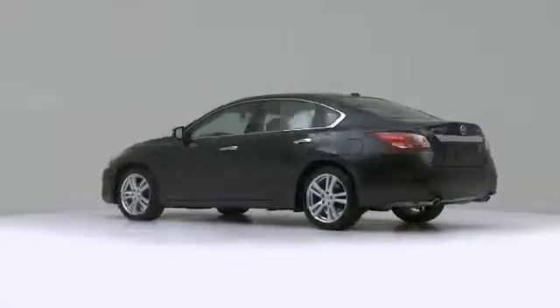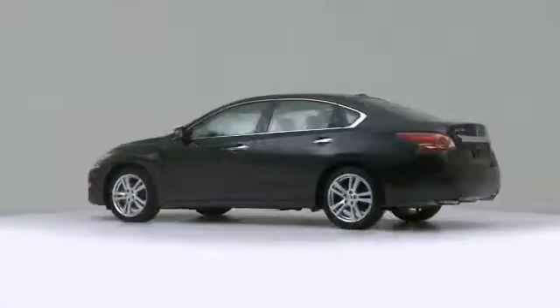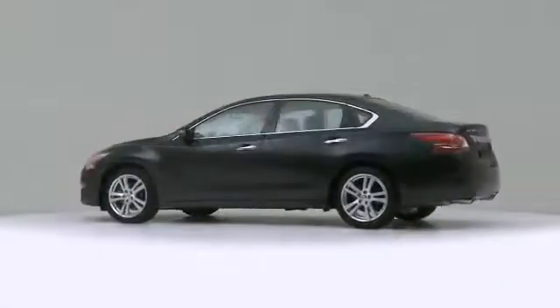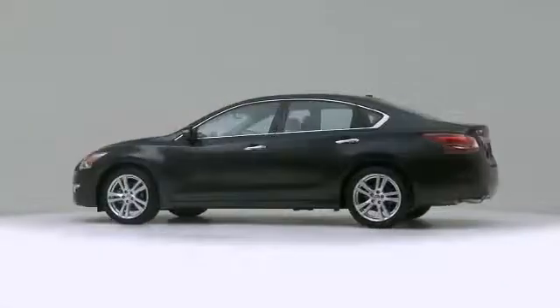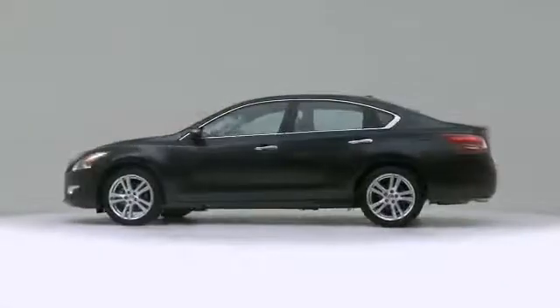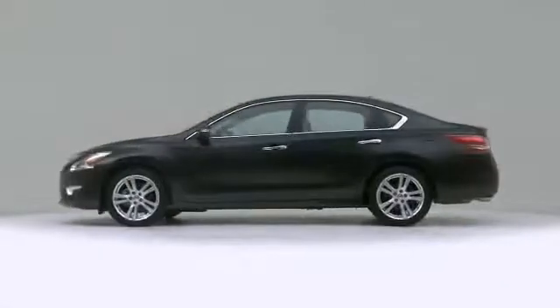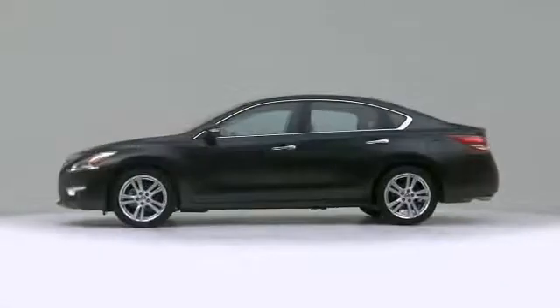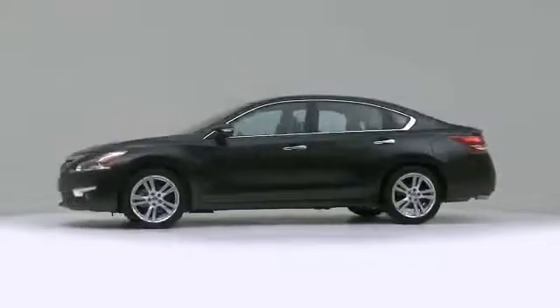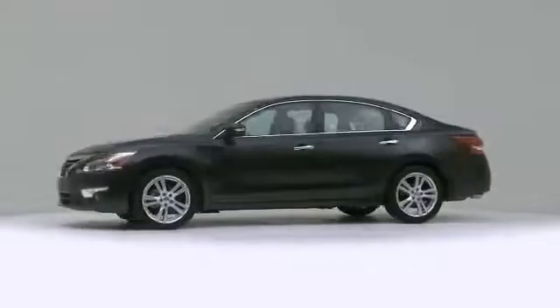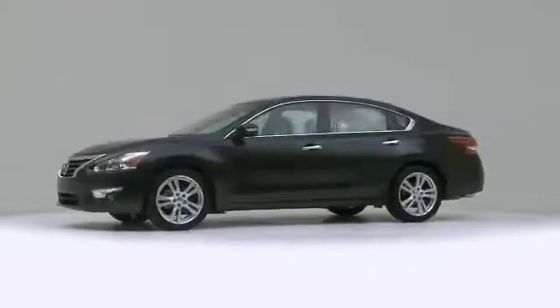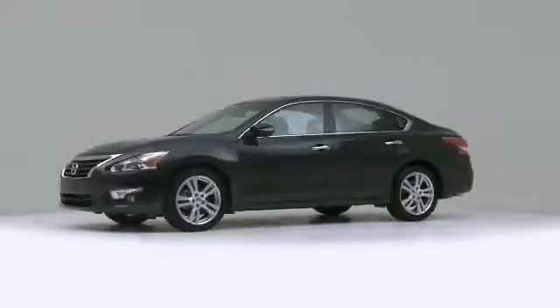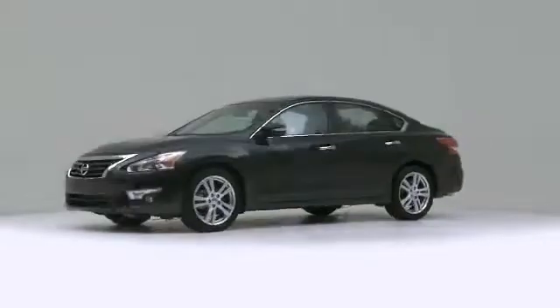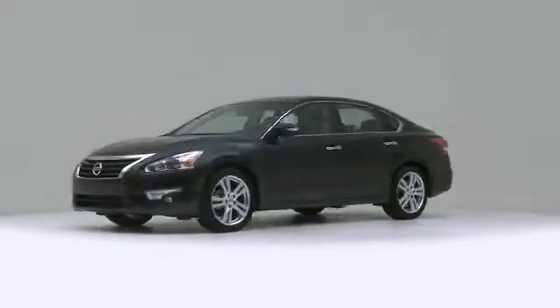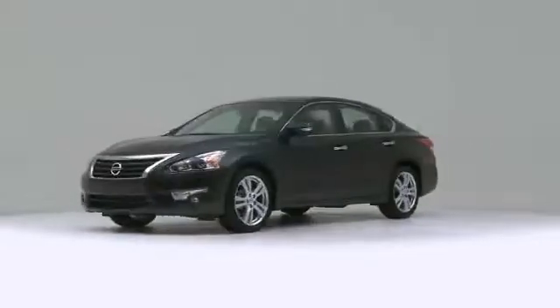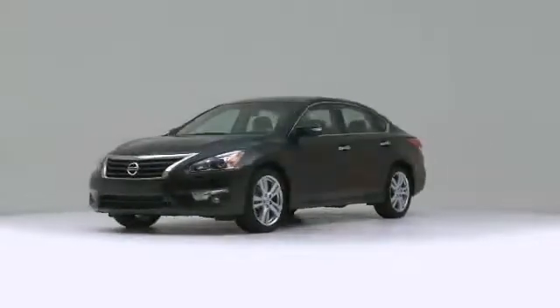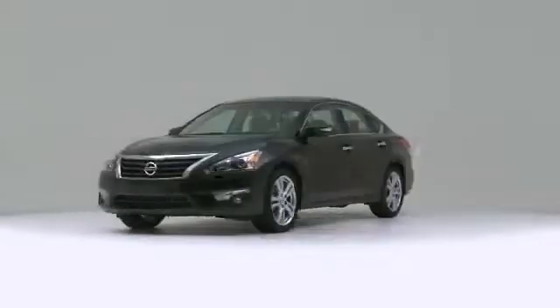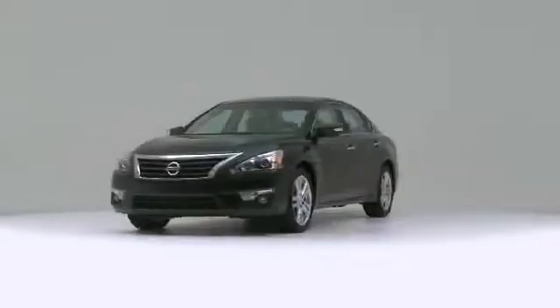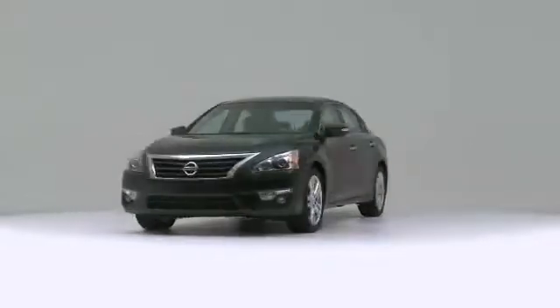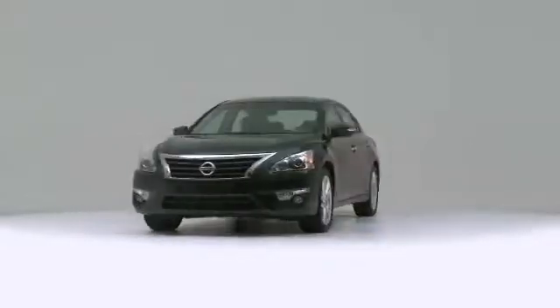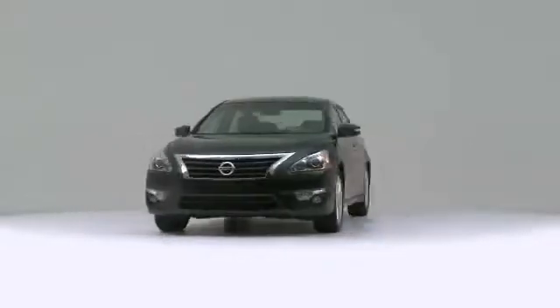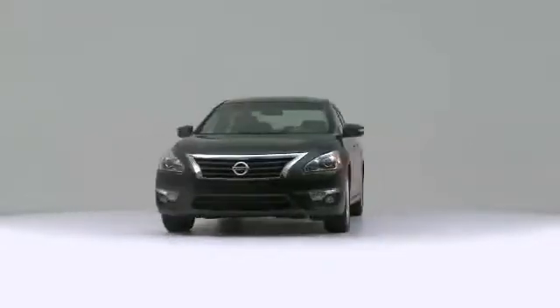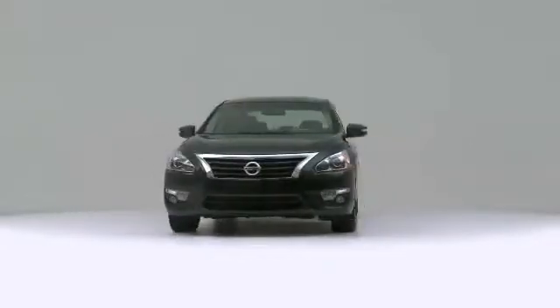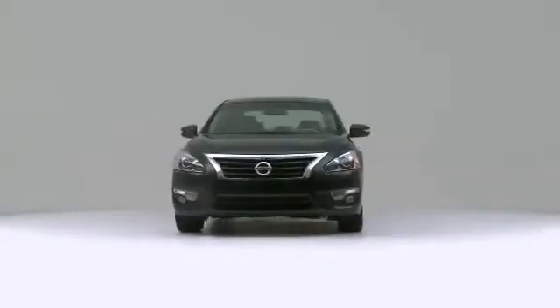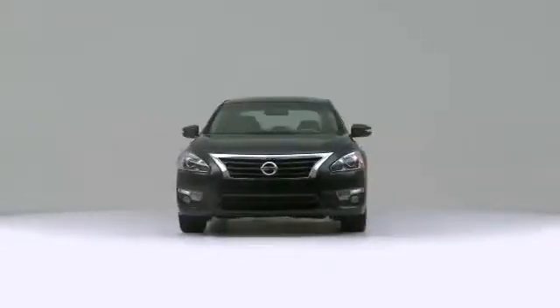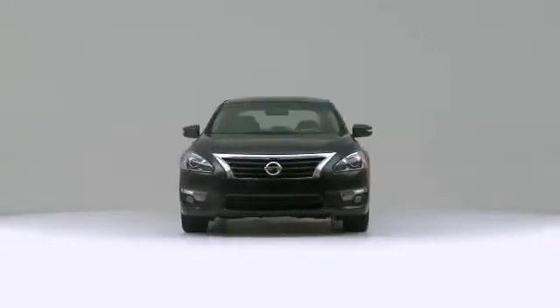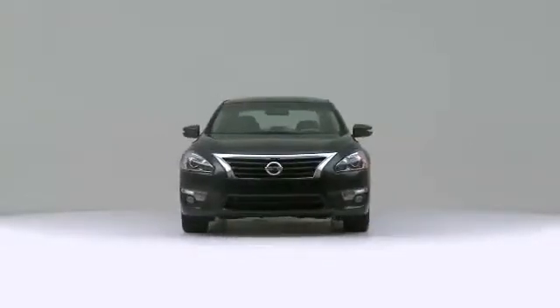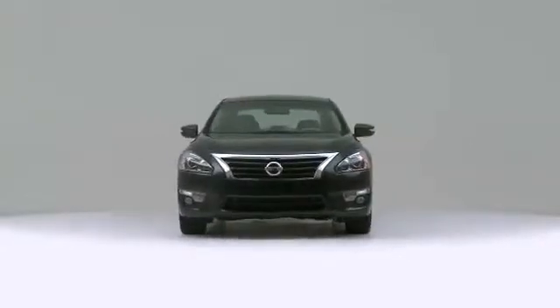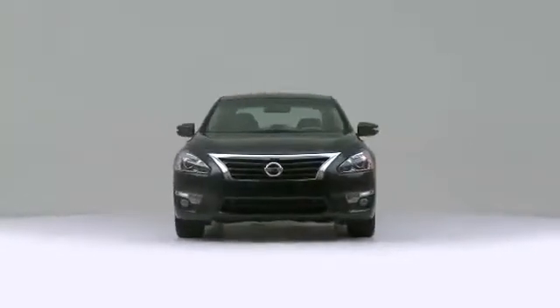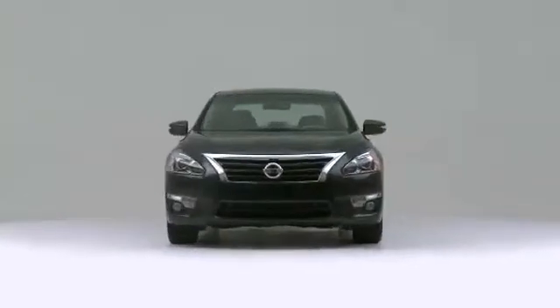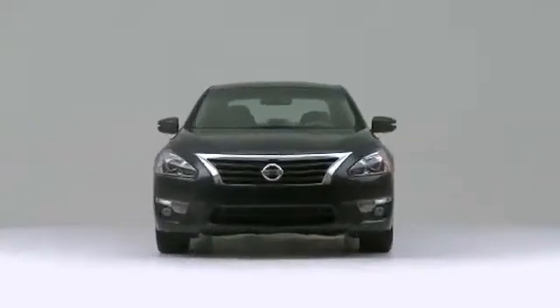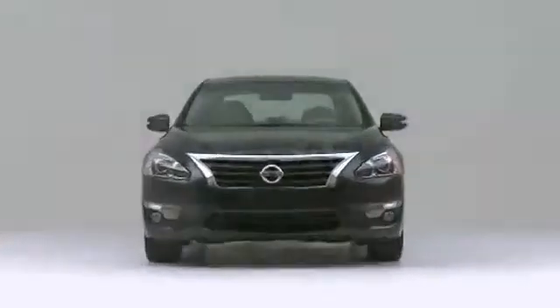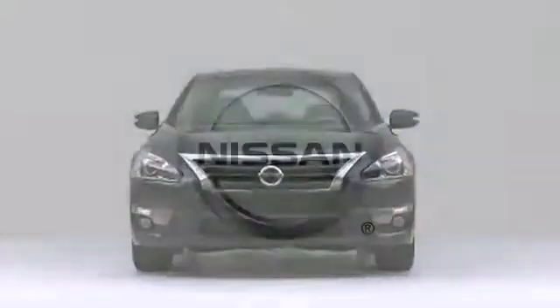The 2013 Nissan Altima: pure practicality in a stylish package.